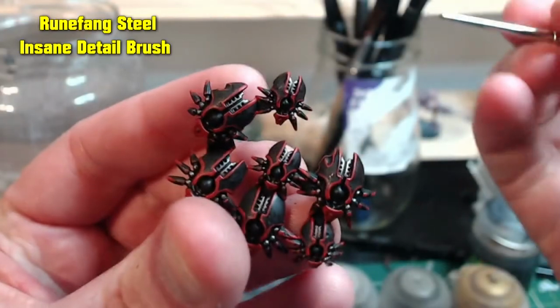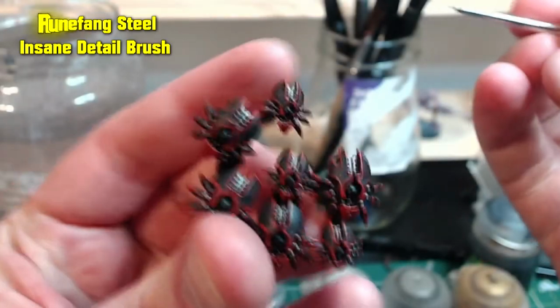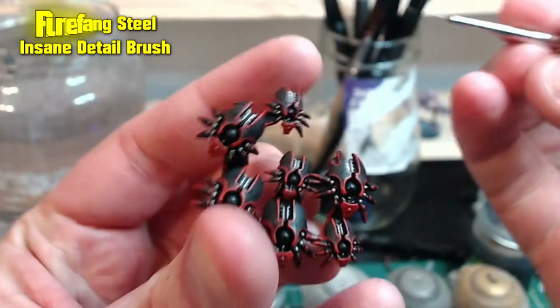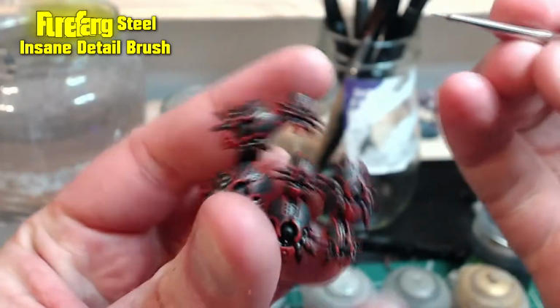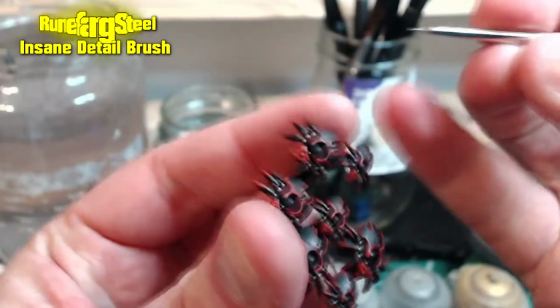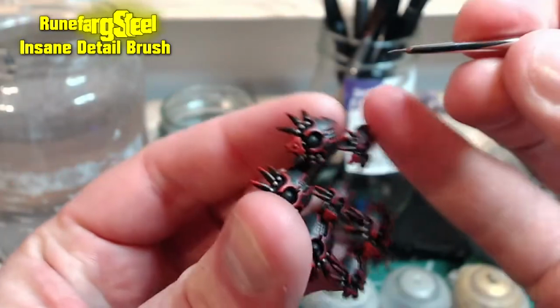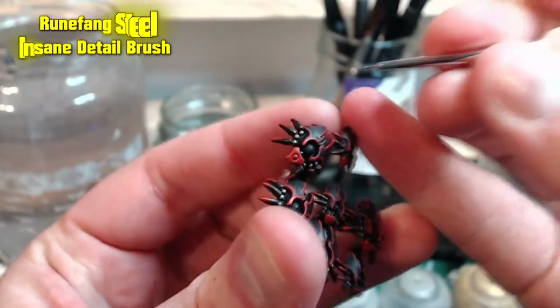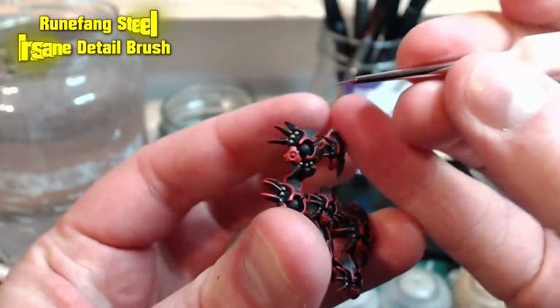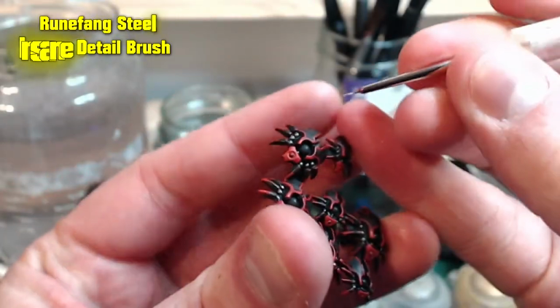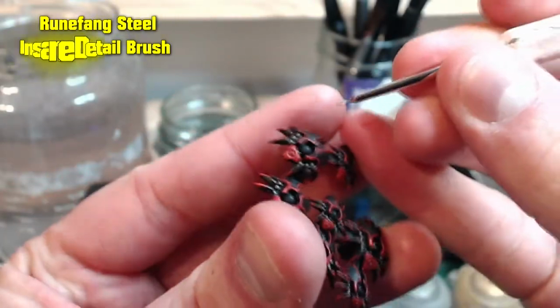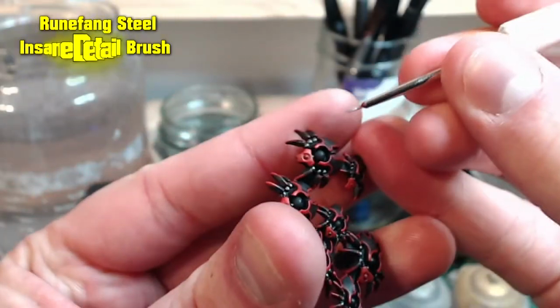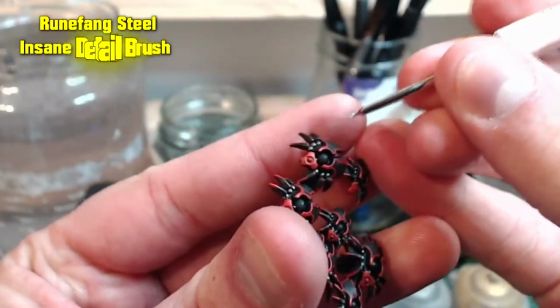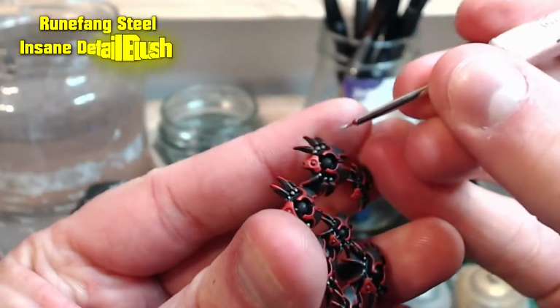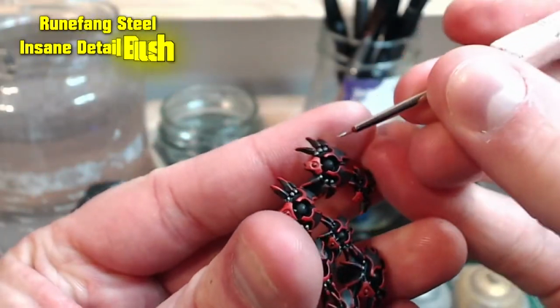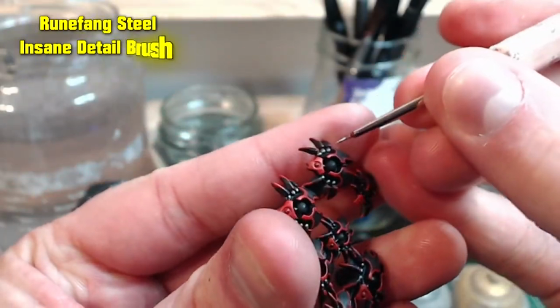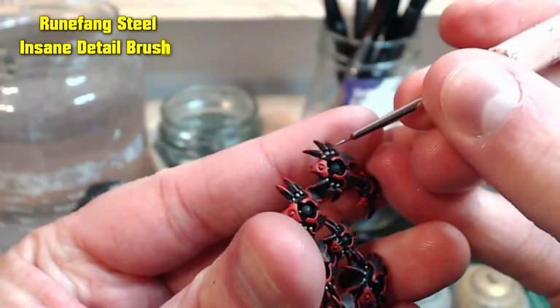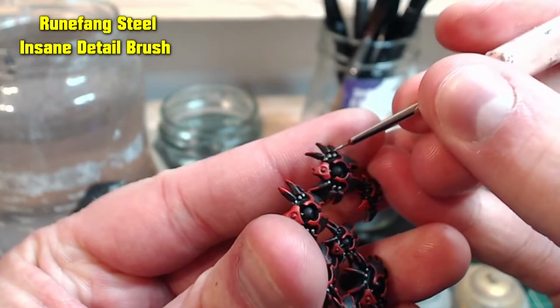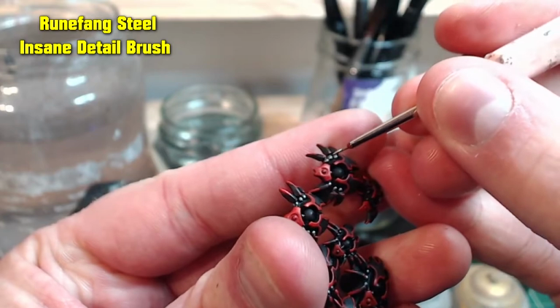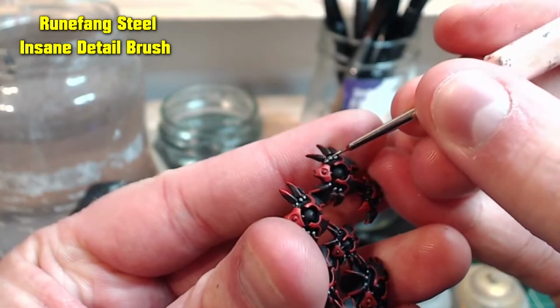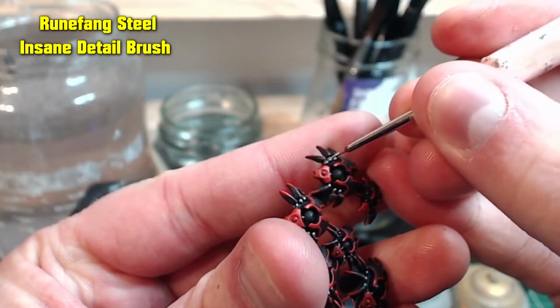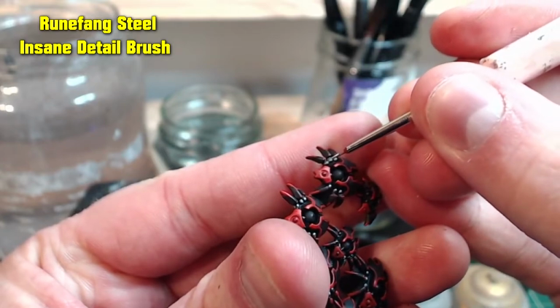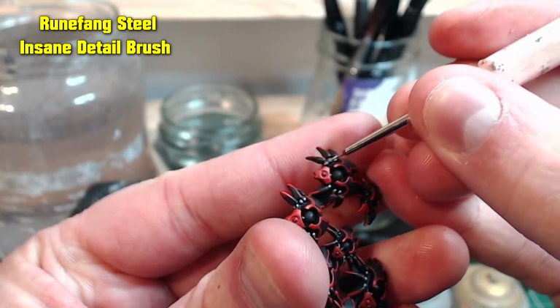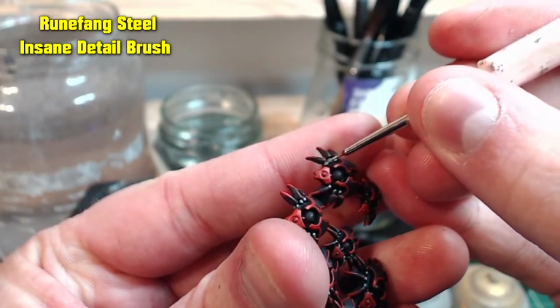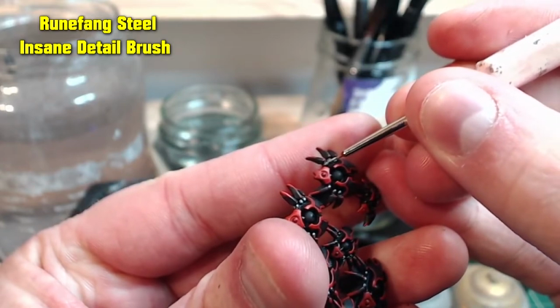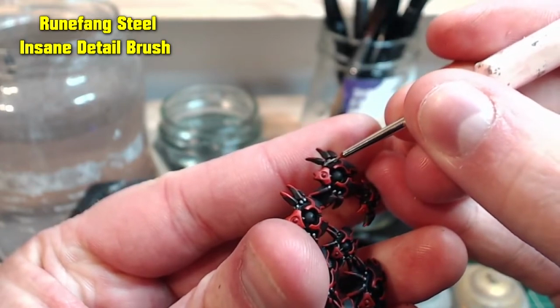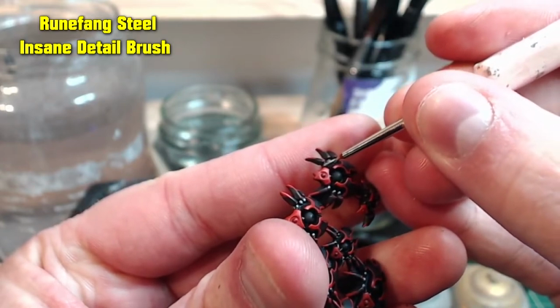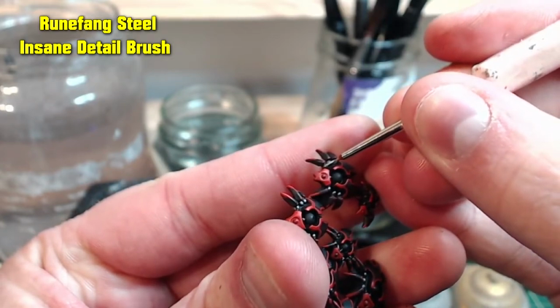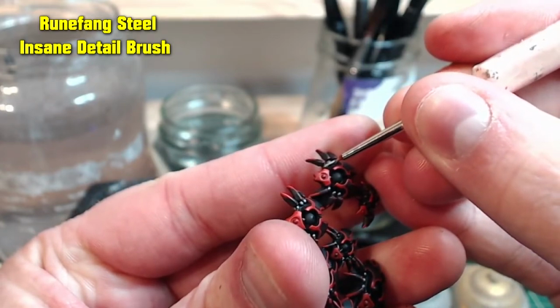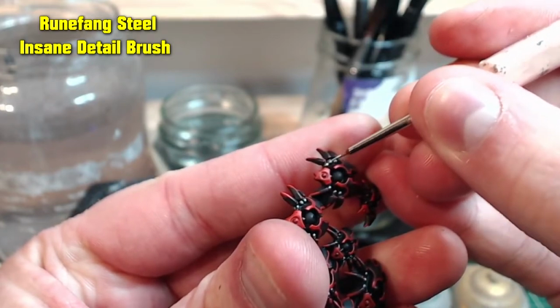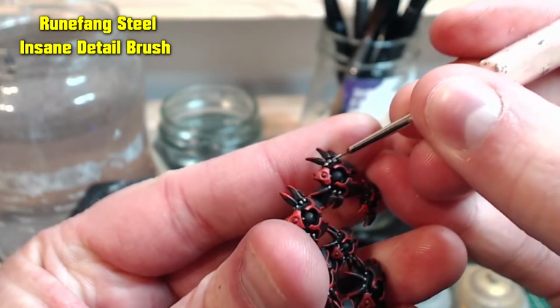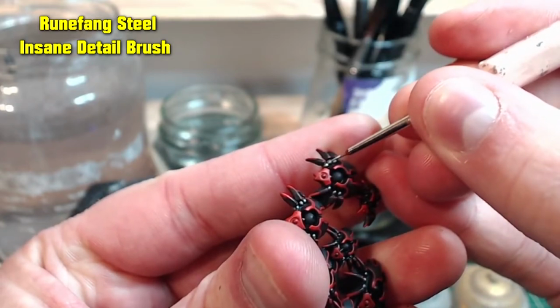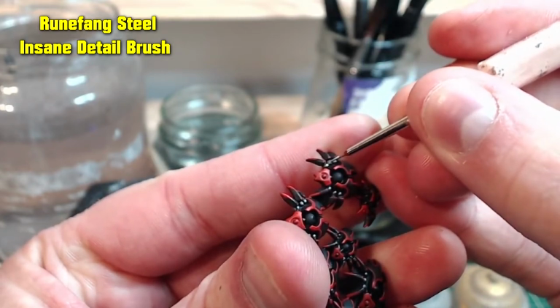Following this up with some Runefang Steel, highlighting the tops of the silver details and the edges for the rear section.